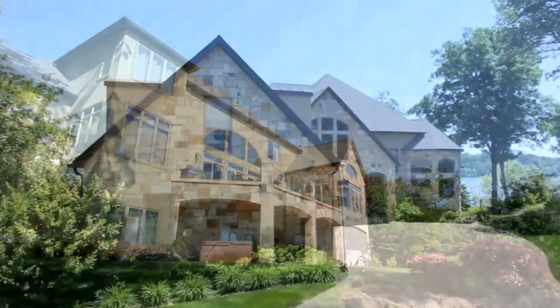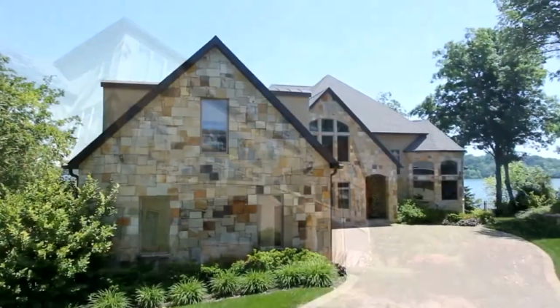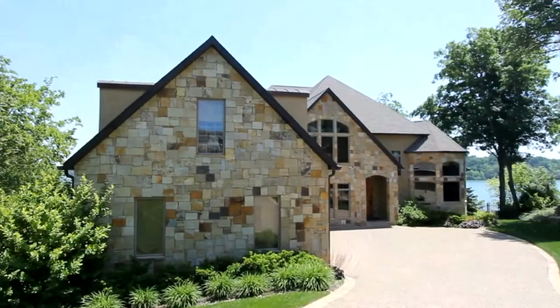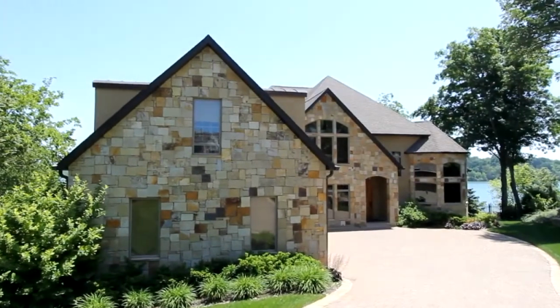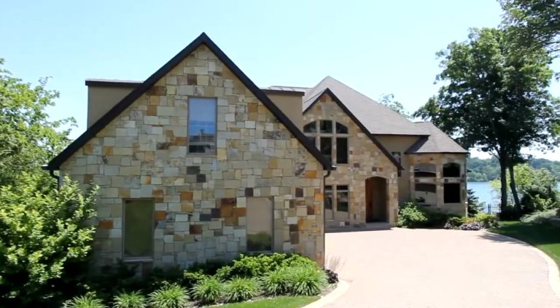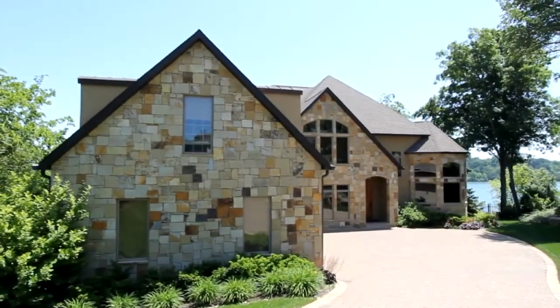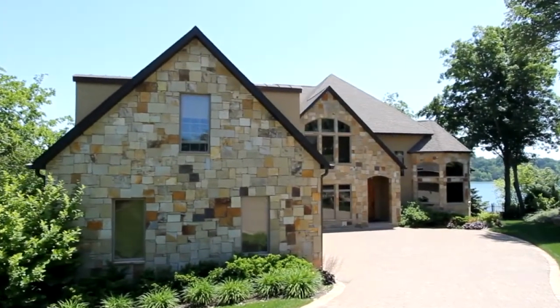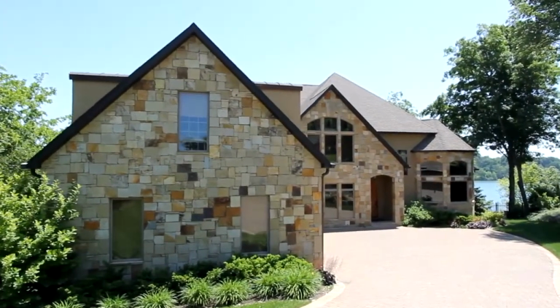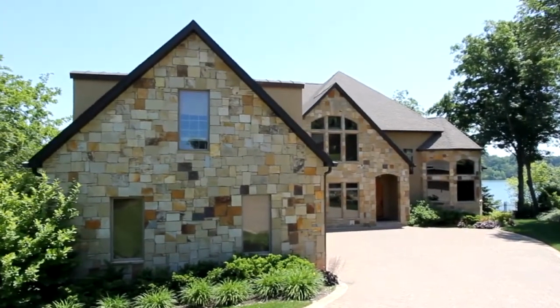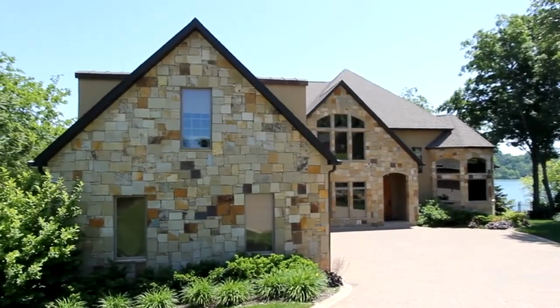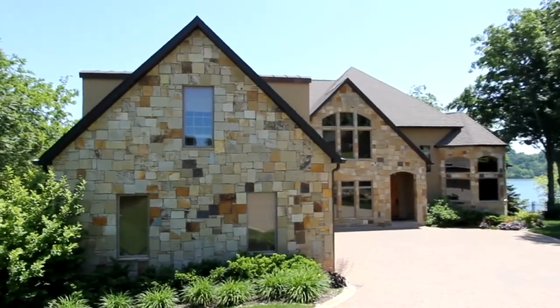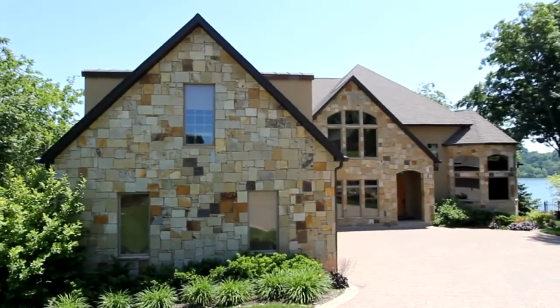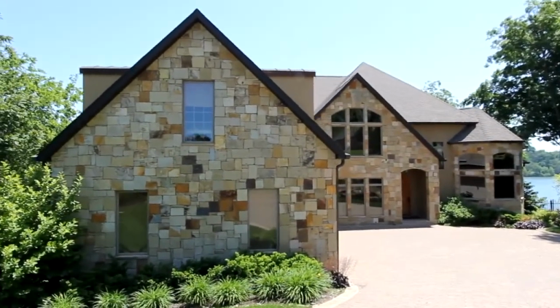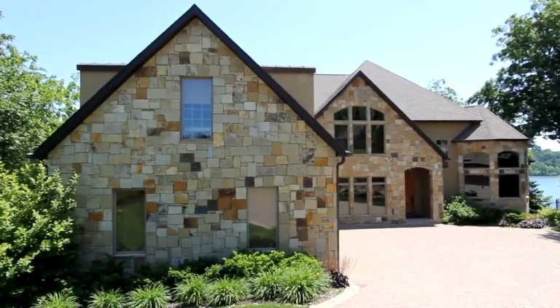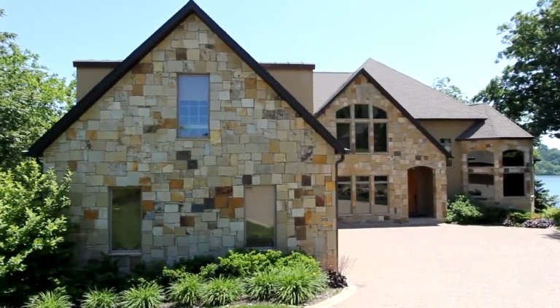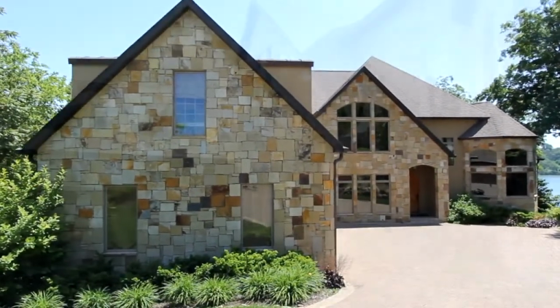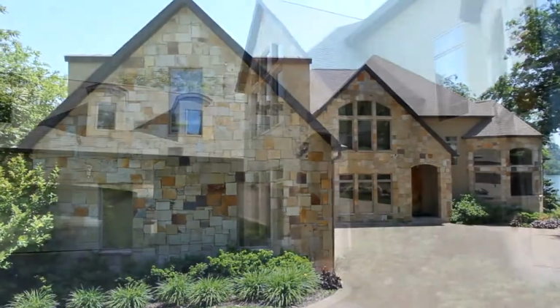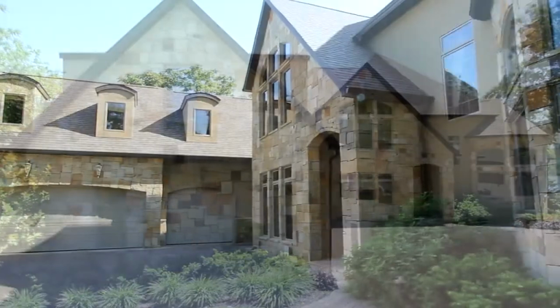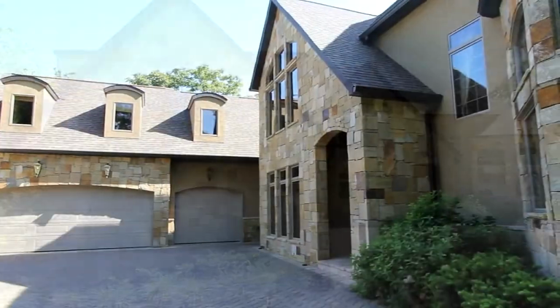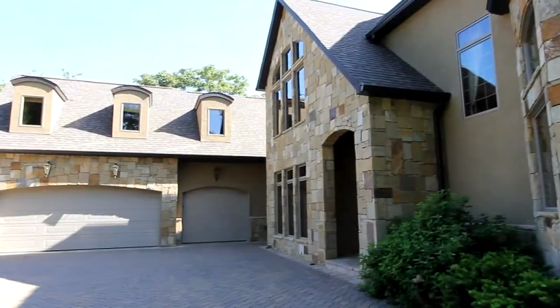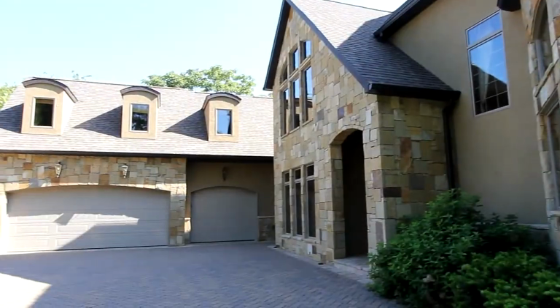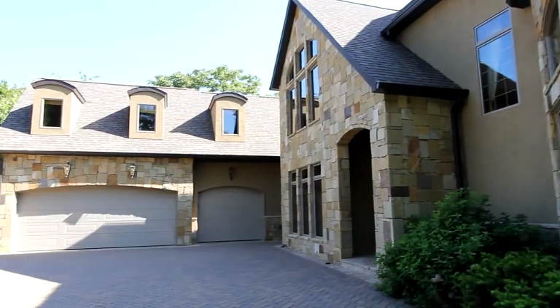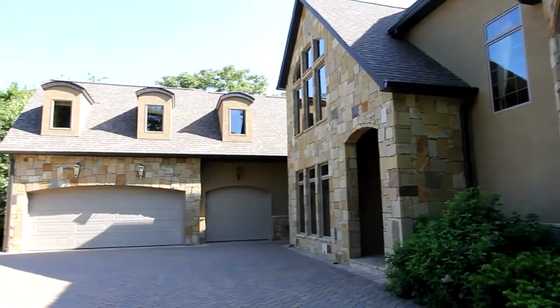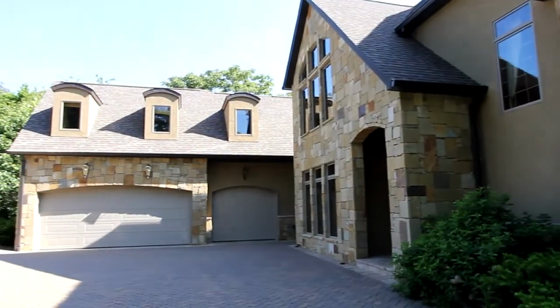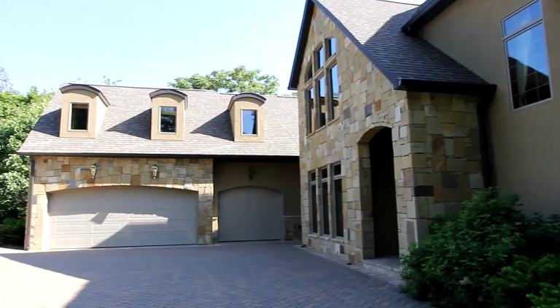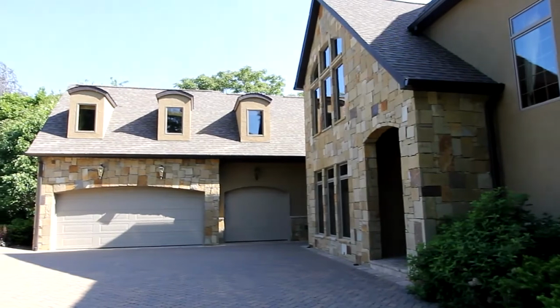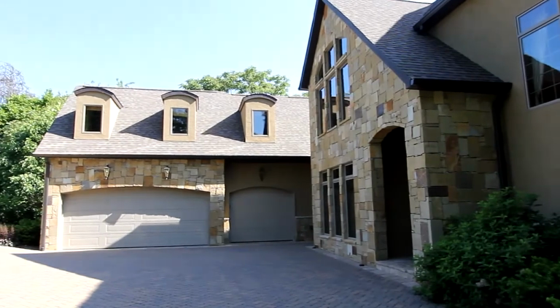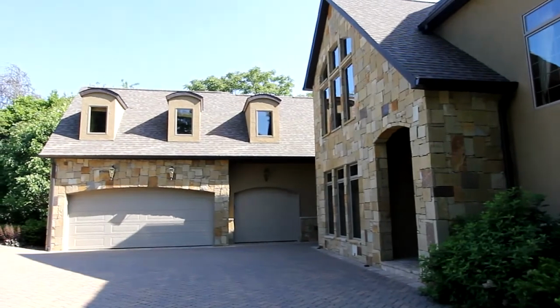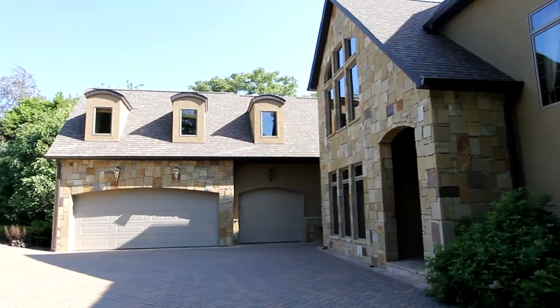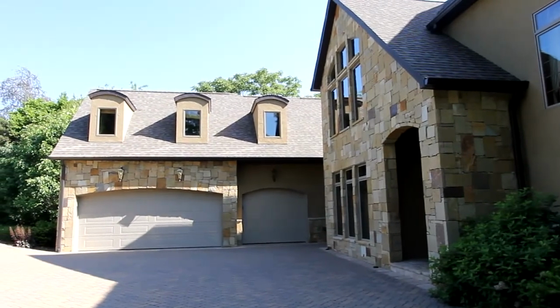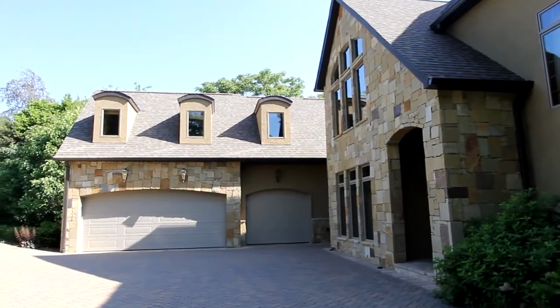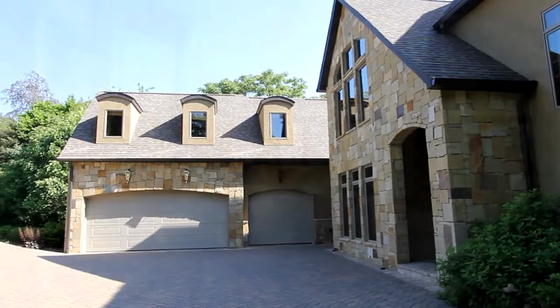With four bedrooms, four baths and three half baths, you will enjoy over 9,000 square feet of elegant living area.